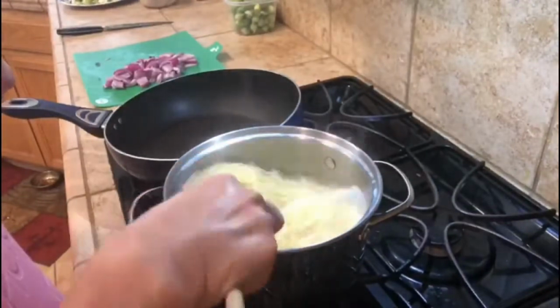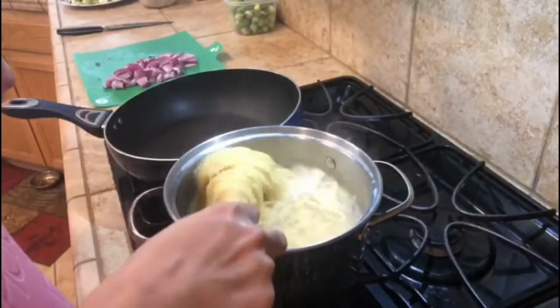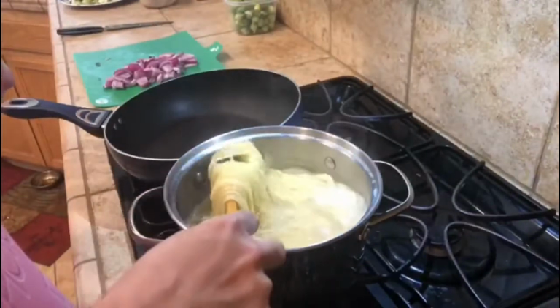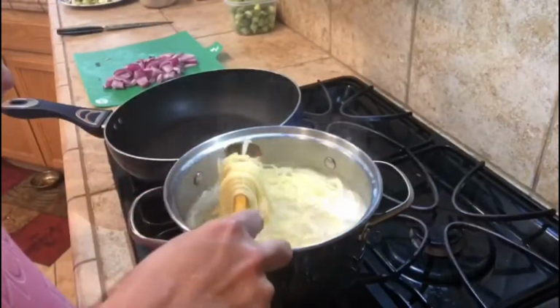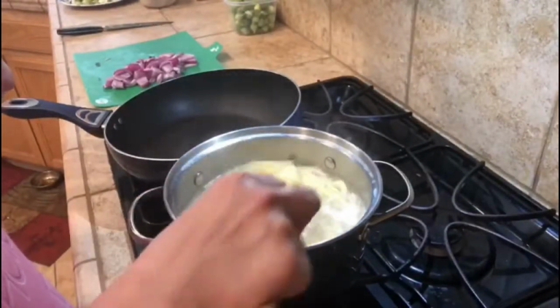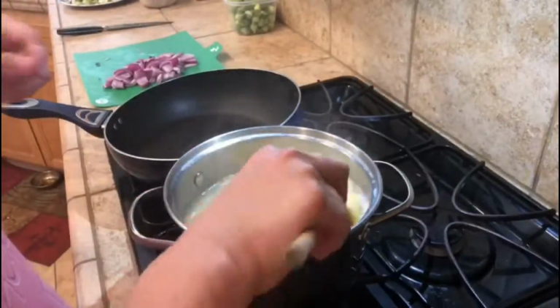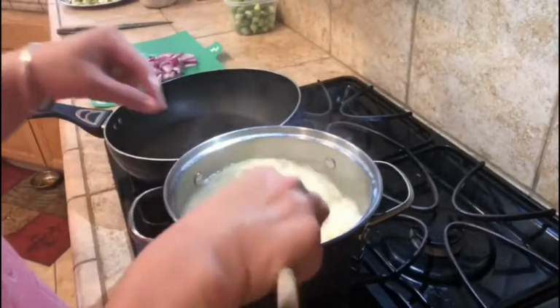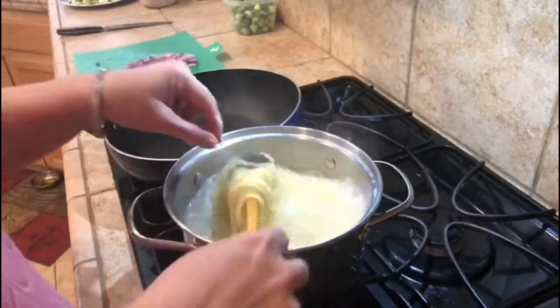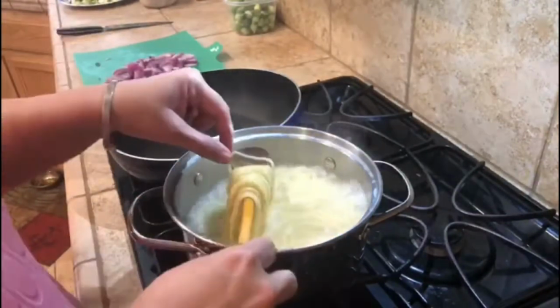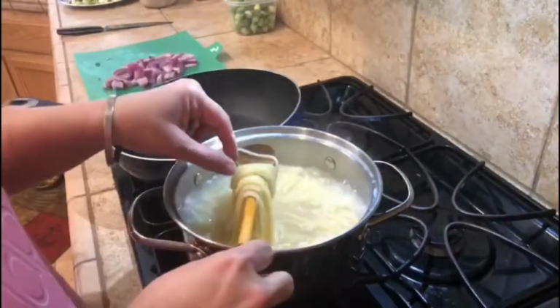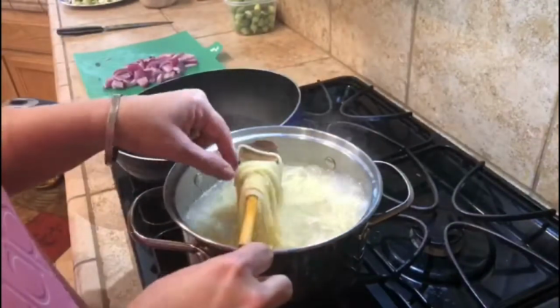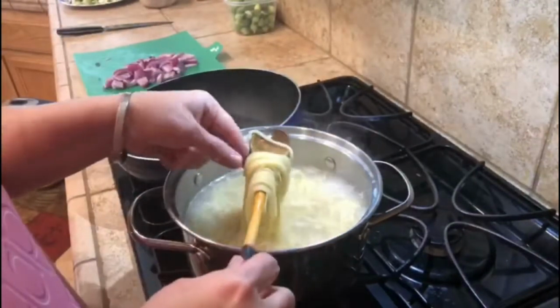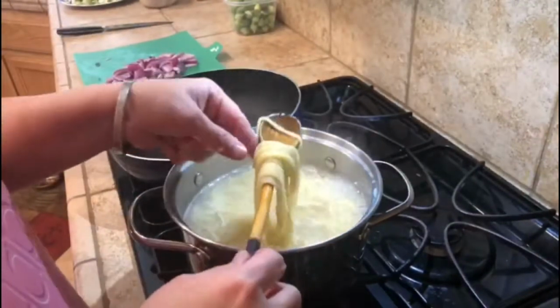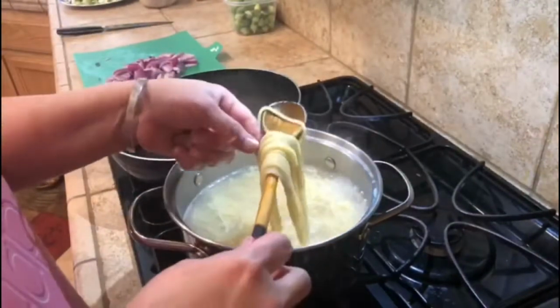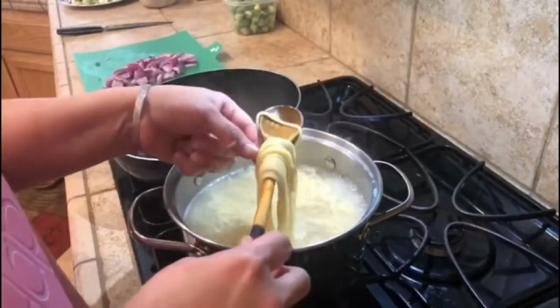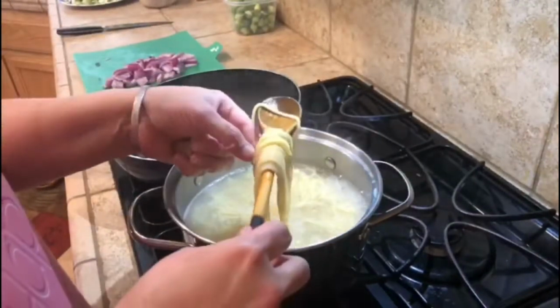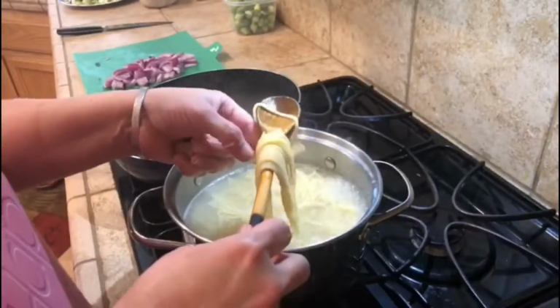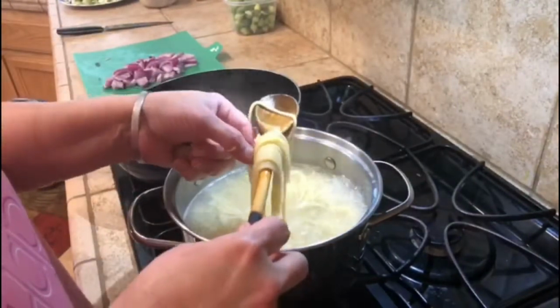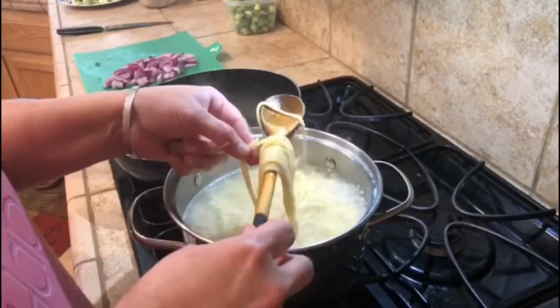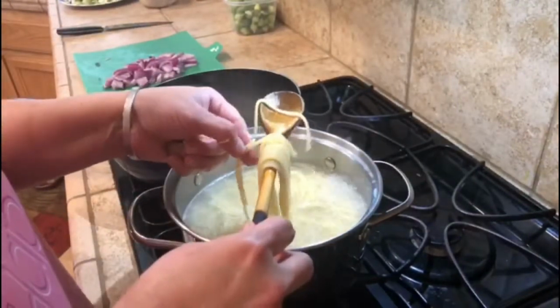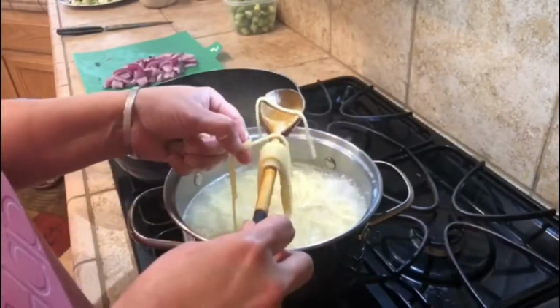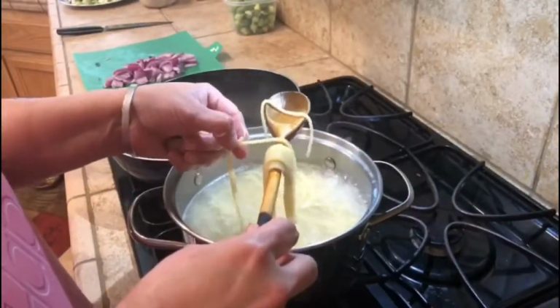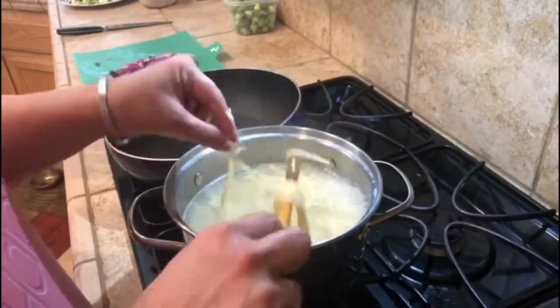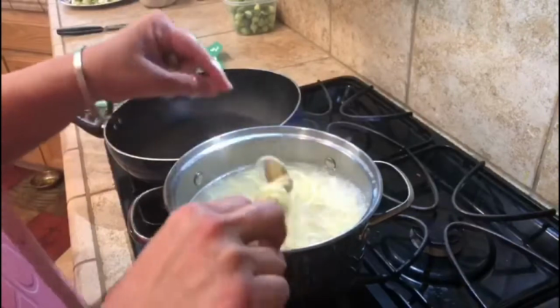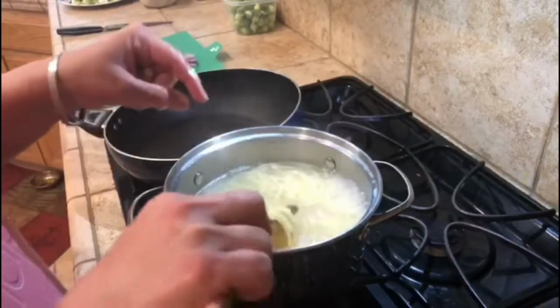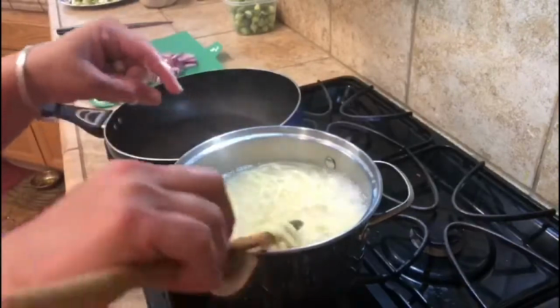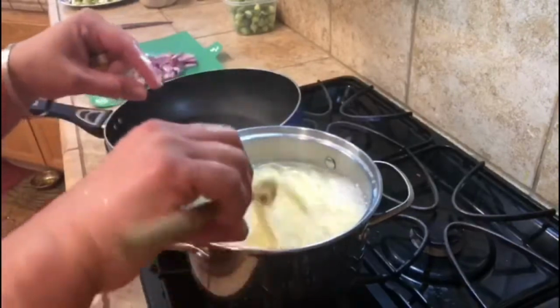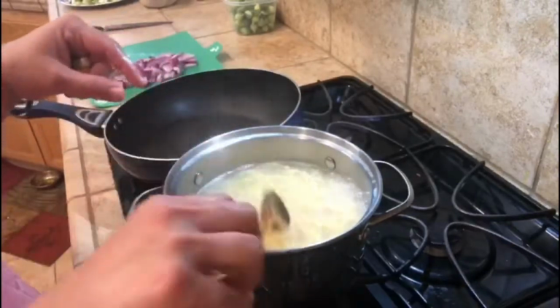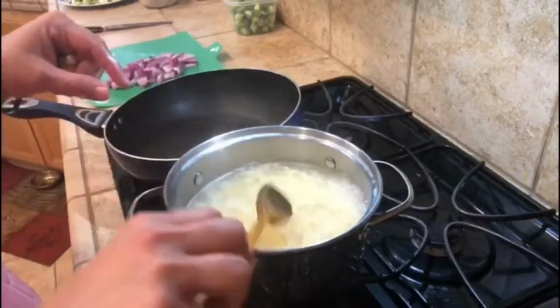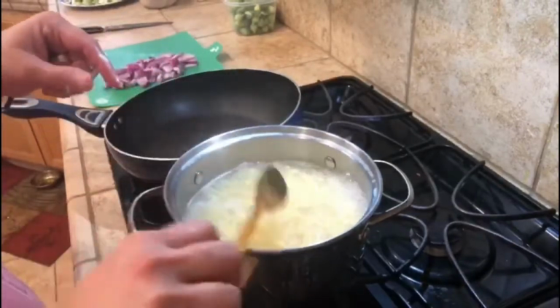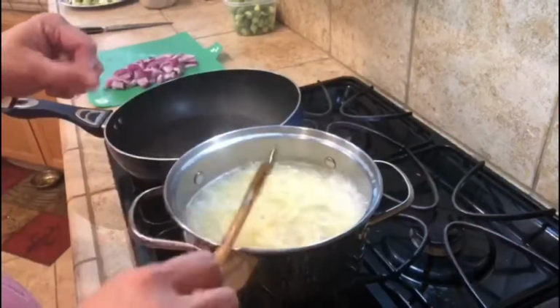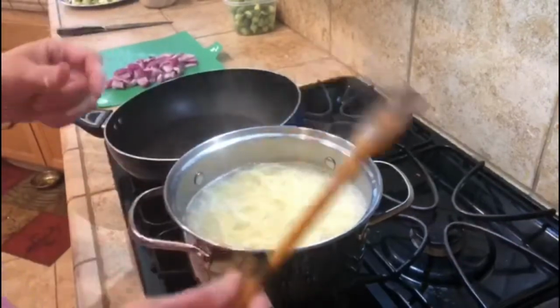It is already boiled. It is cooked. I am going to drain it.